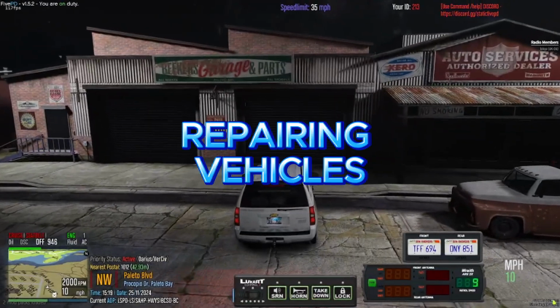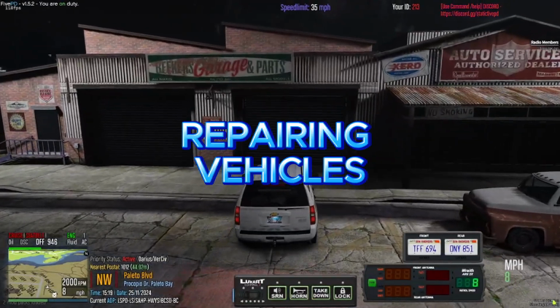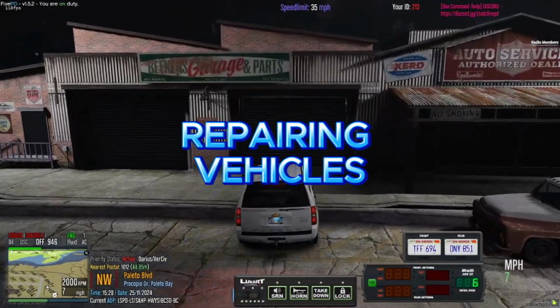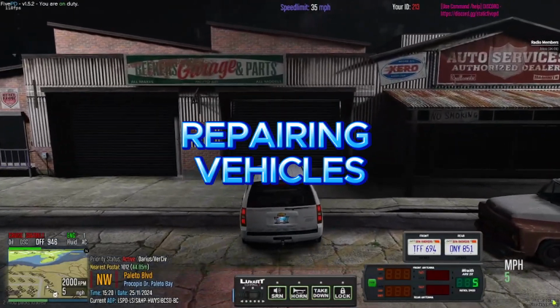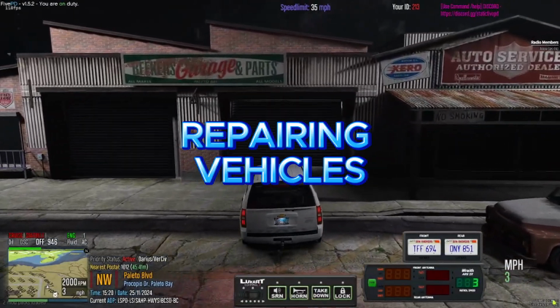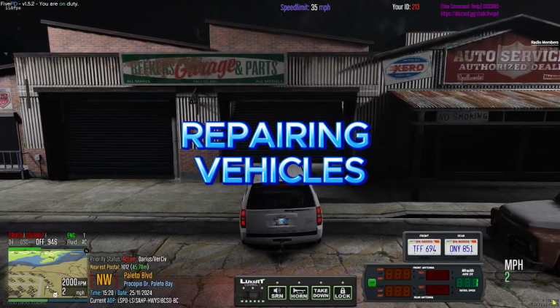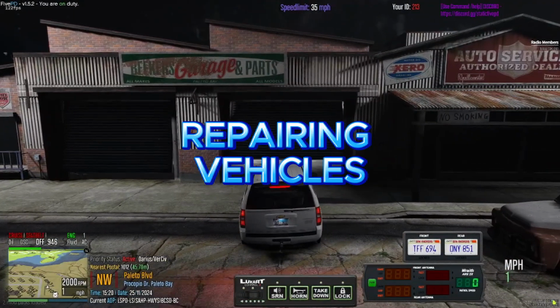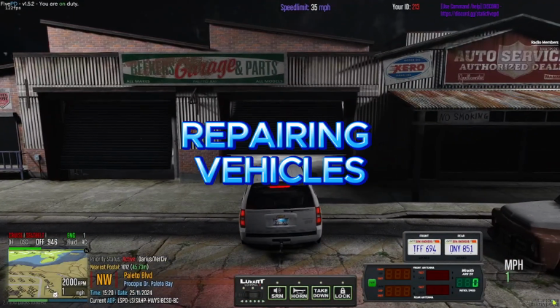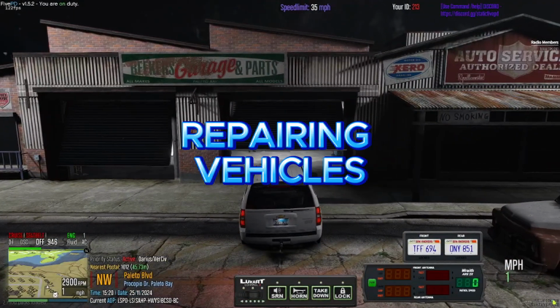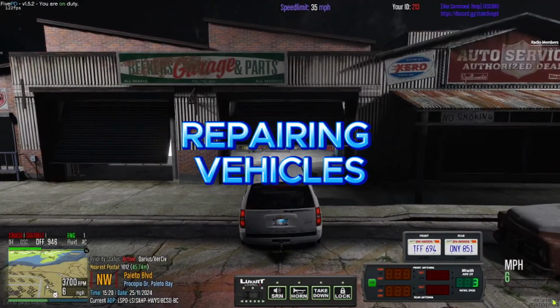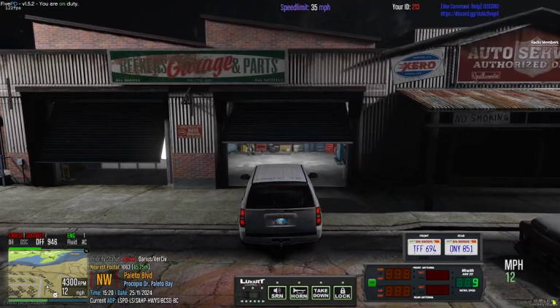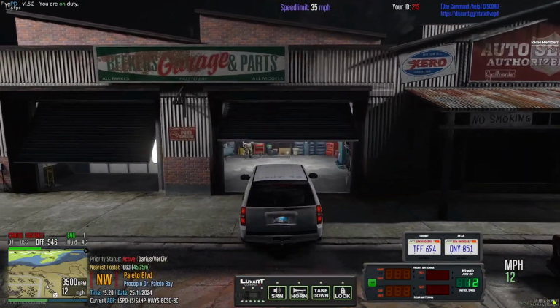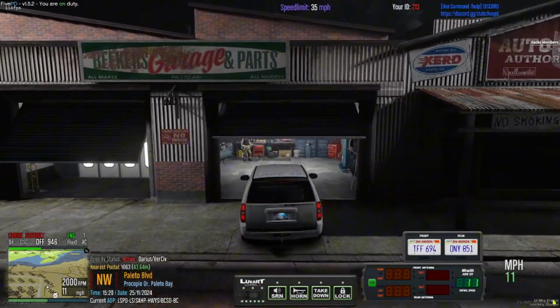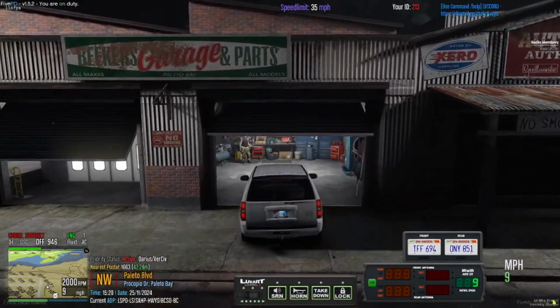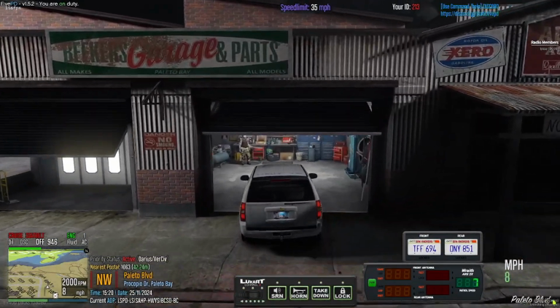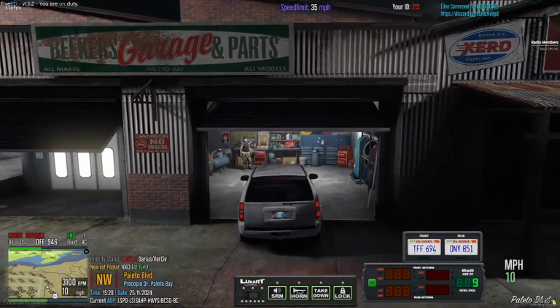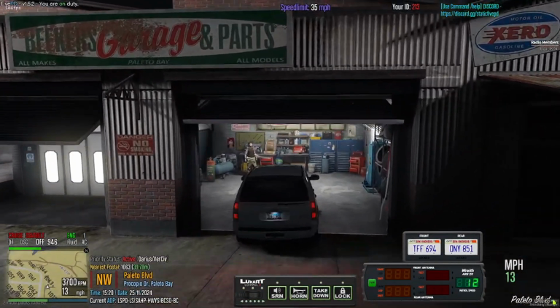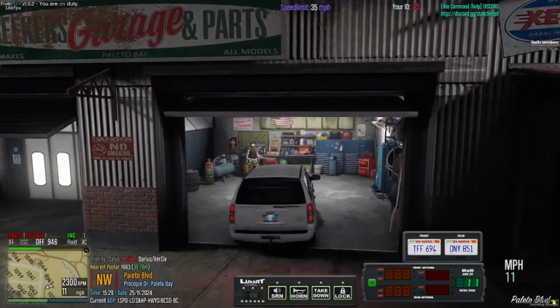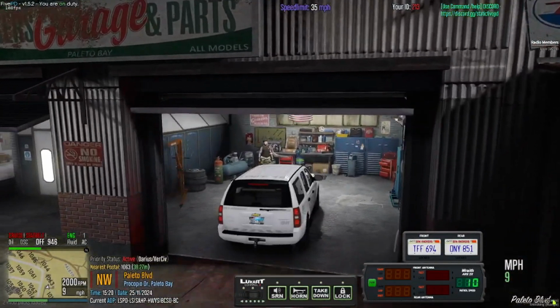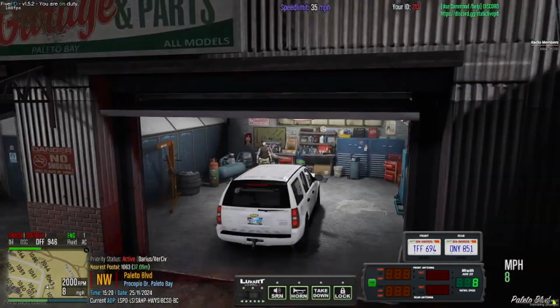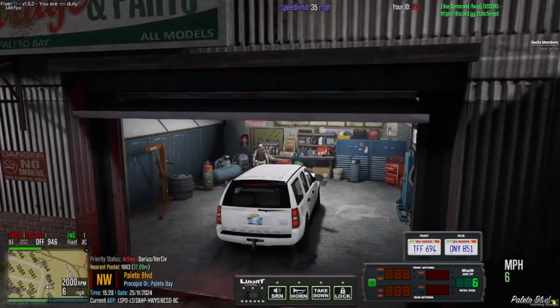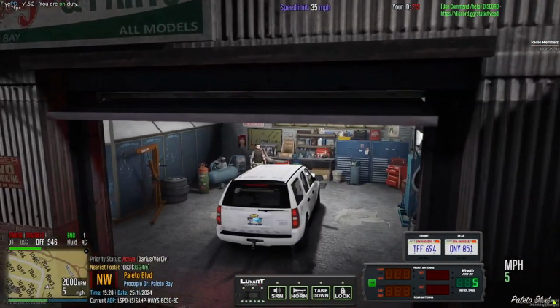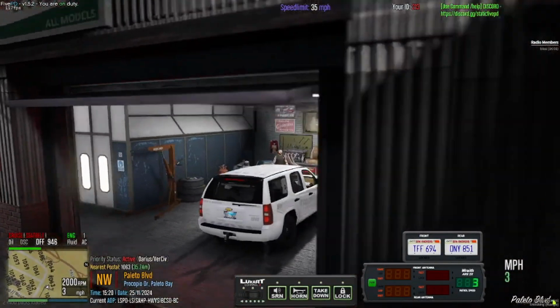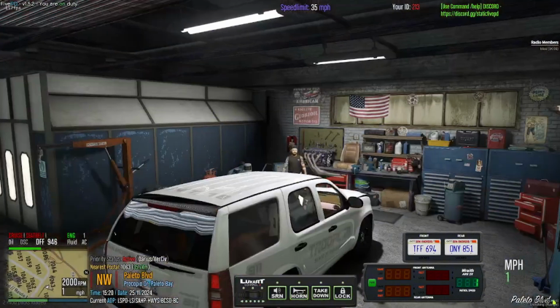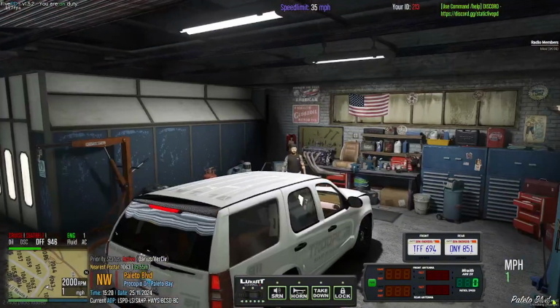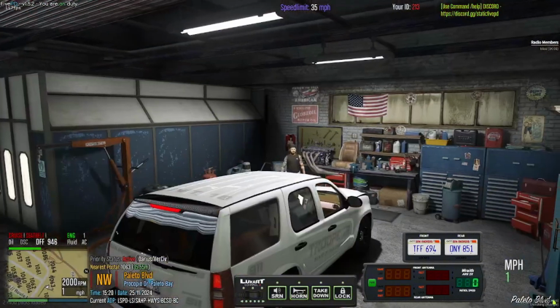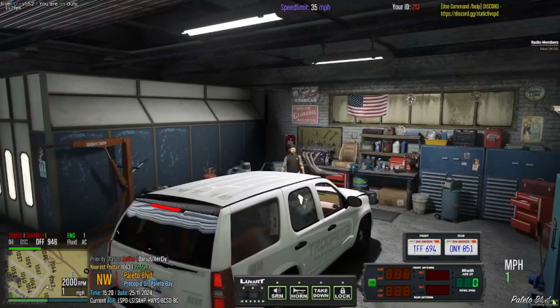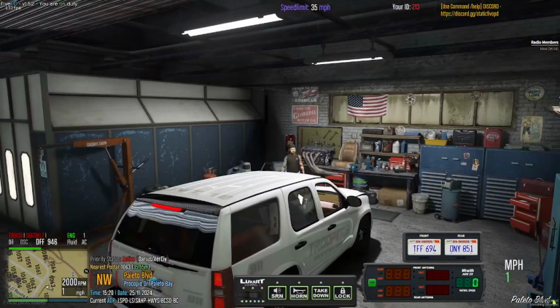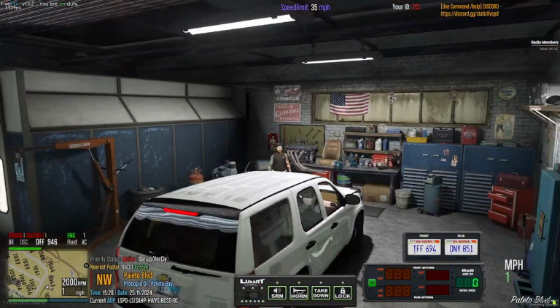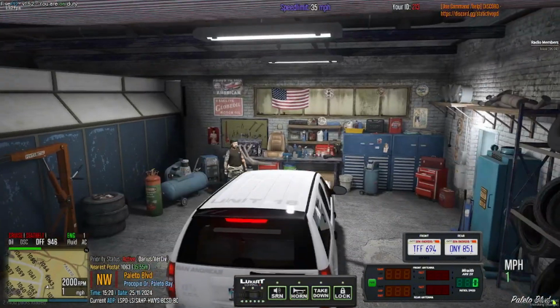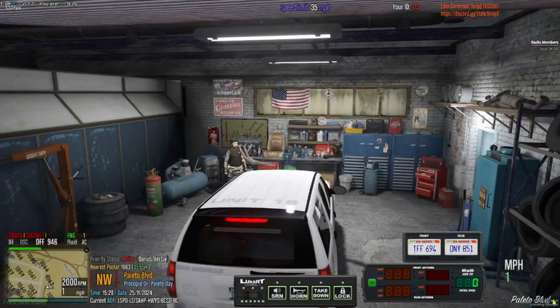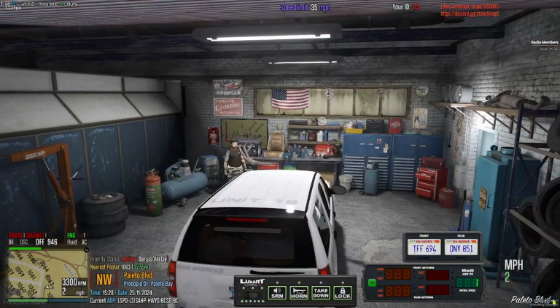To repair your vehicle, drive to the nearest mechanic and press E while beside them. This will completely fix your vehicle.